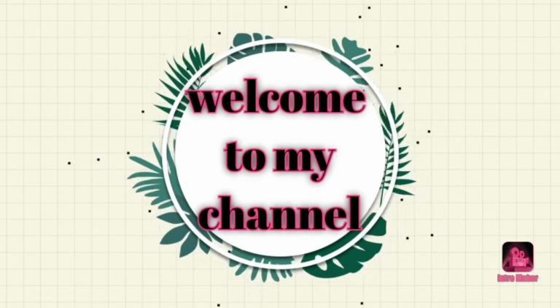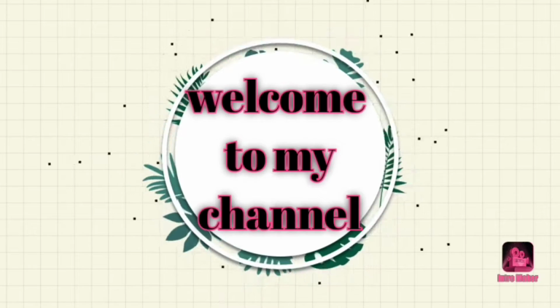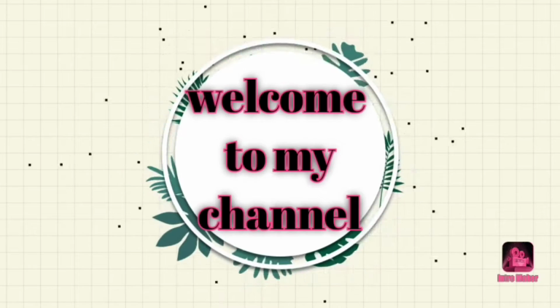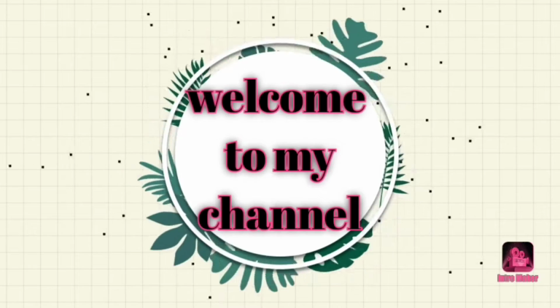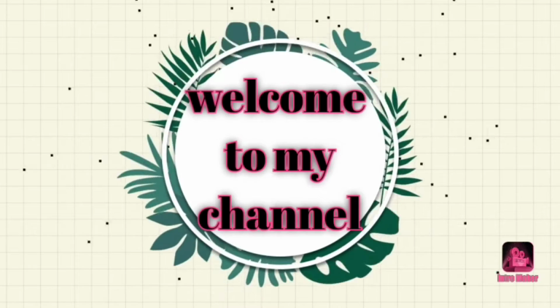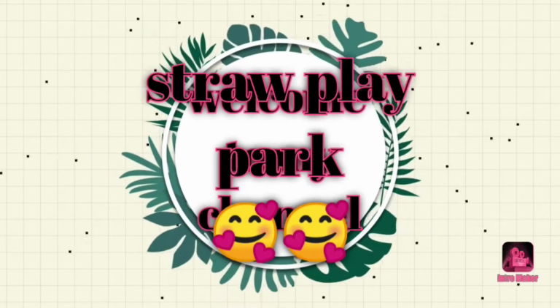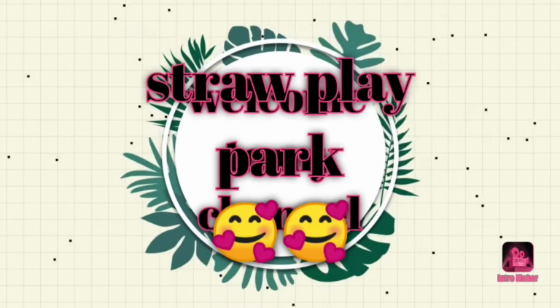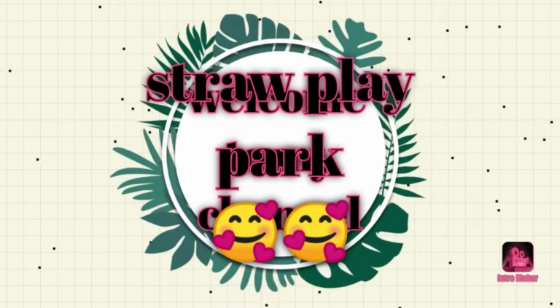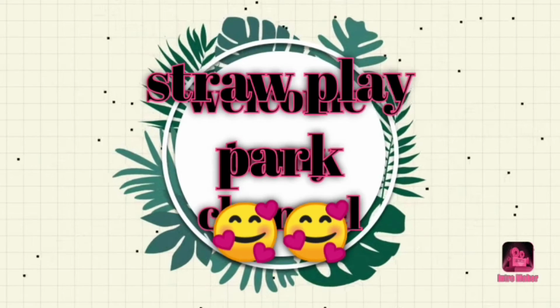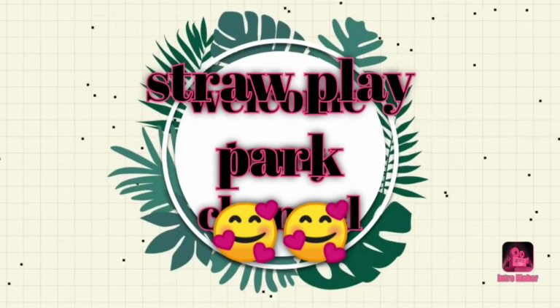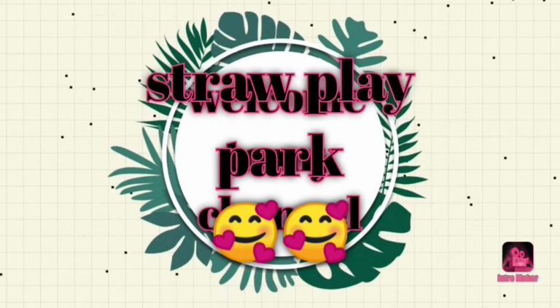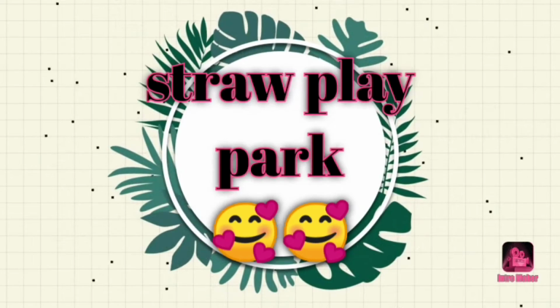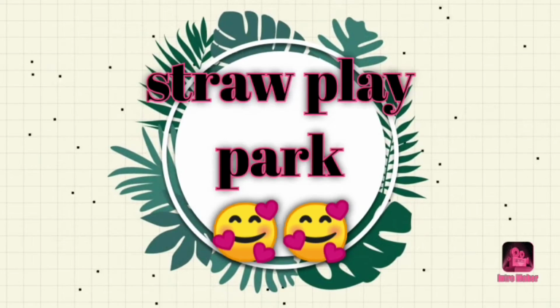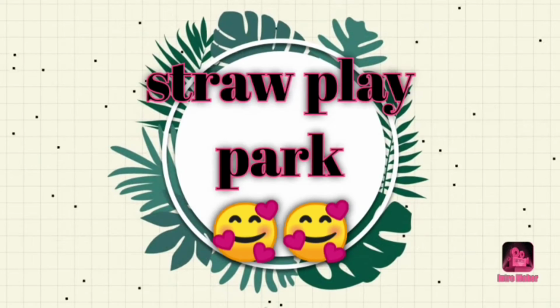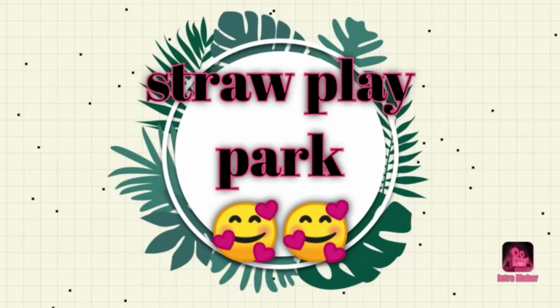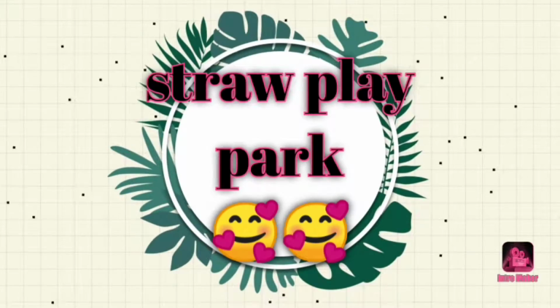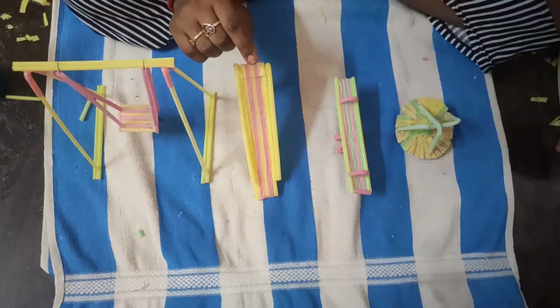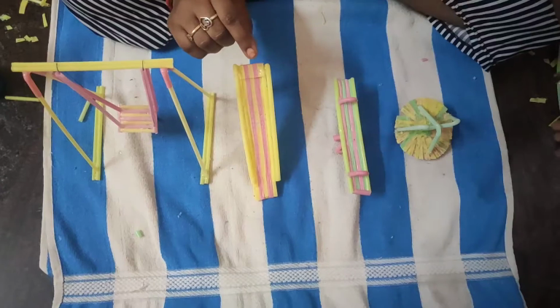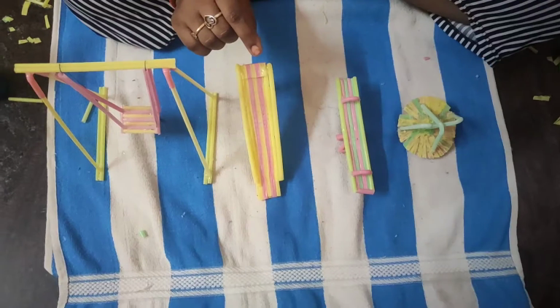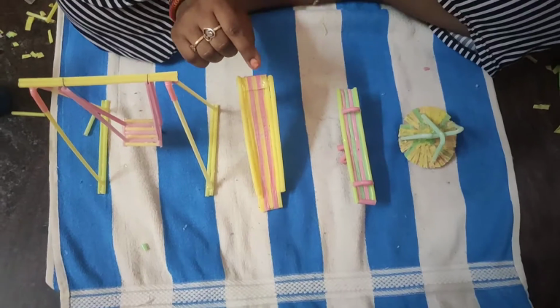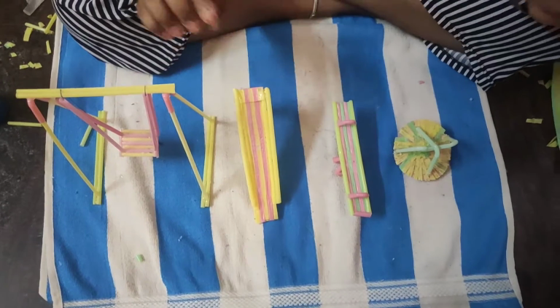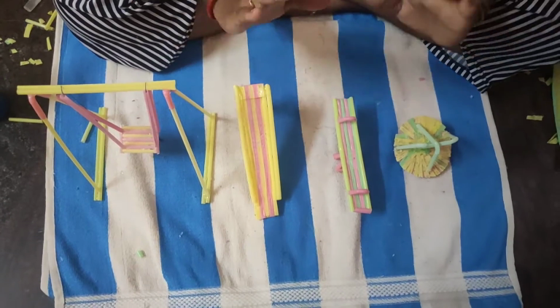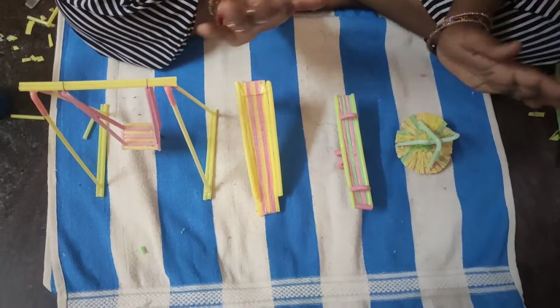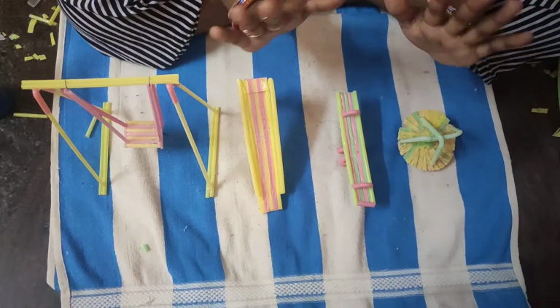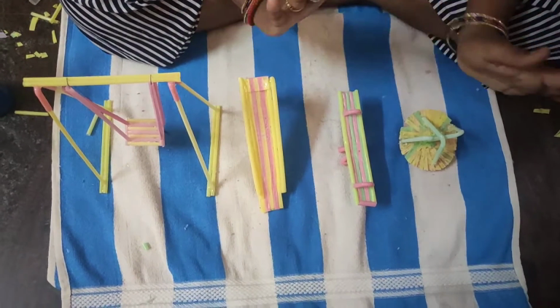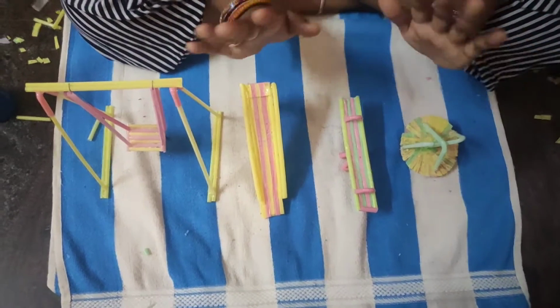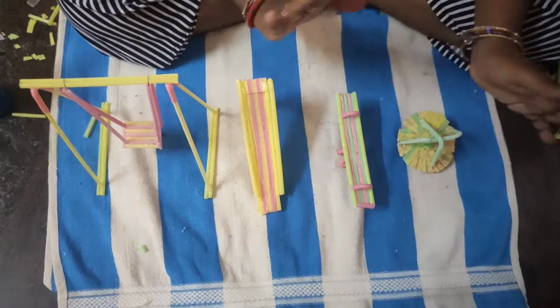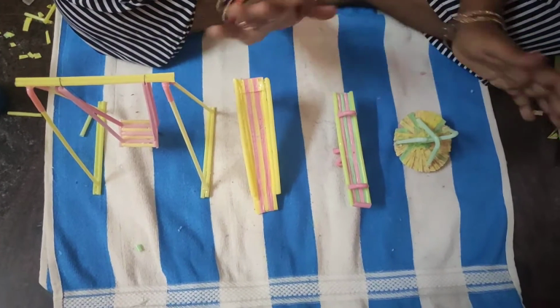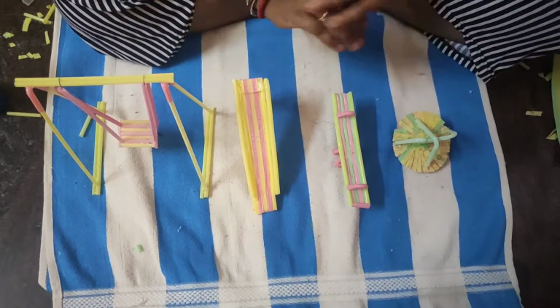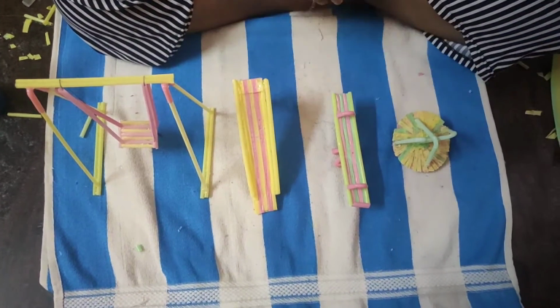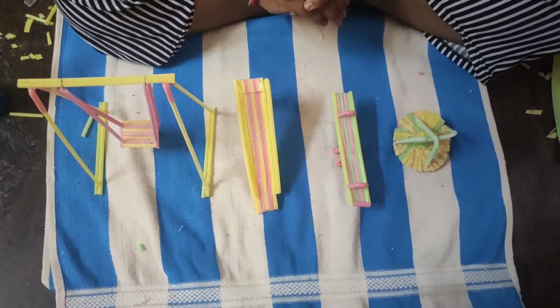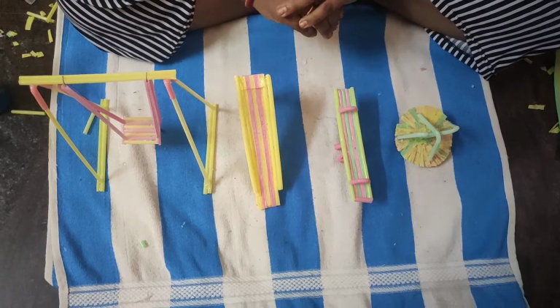Hi, hello guys. Welcome to my channel. This is our channel. I am in the park.